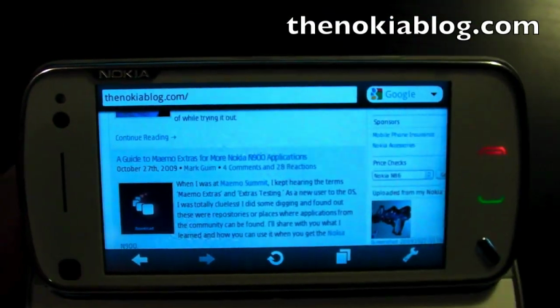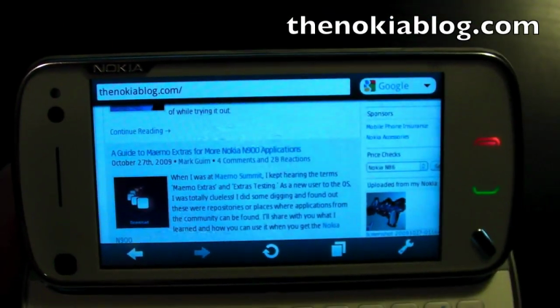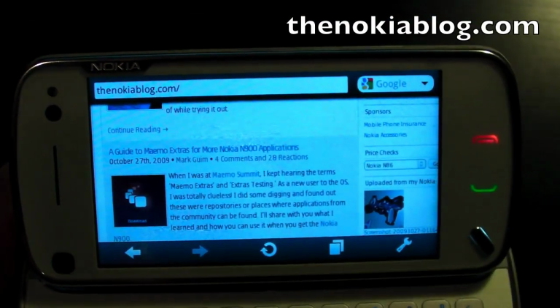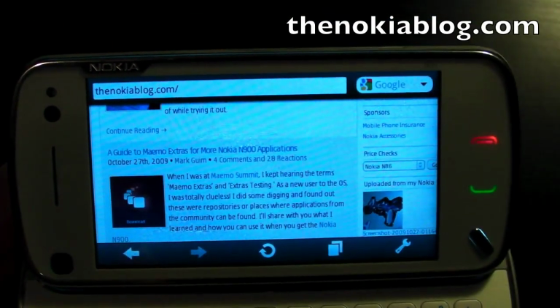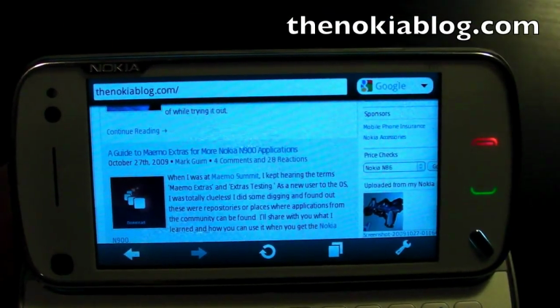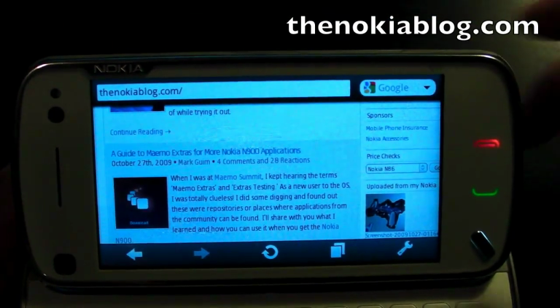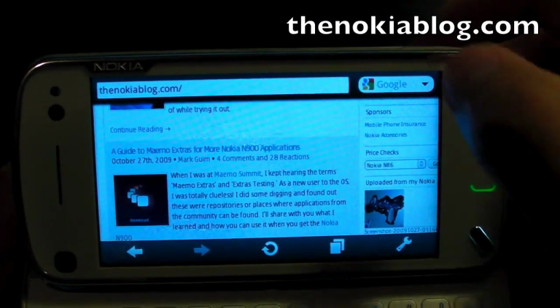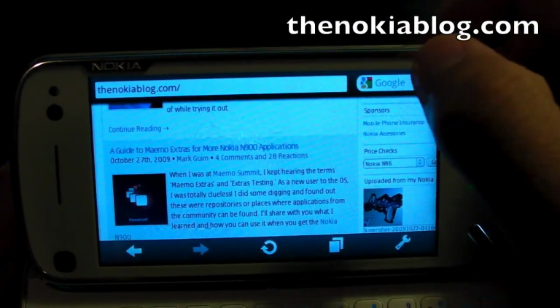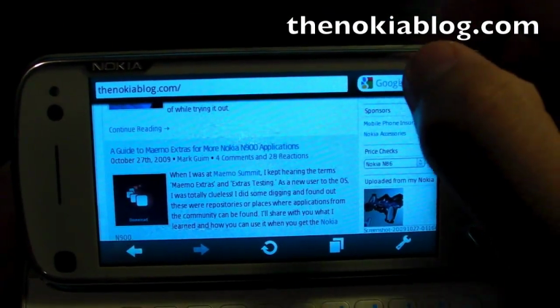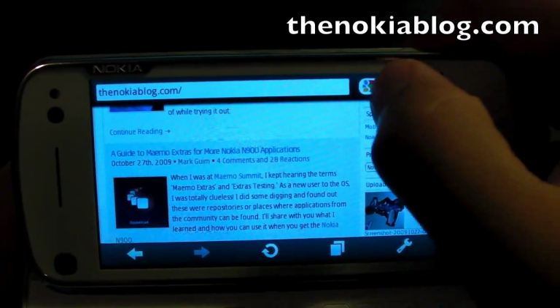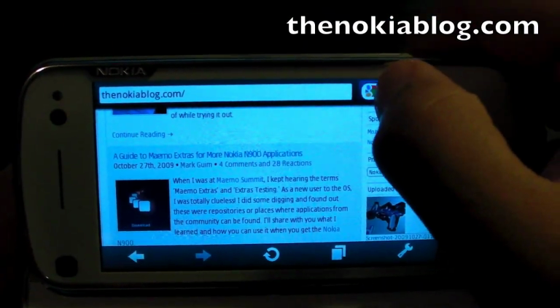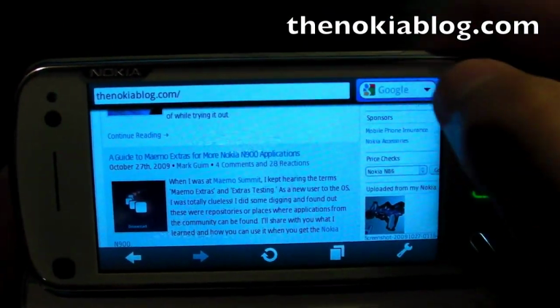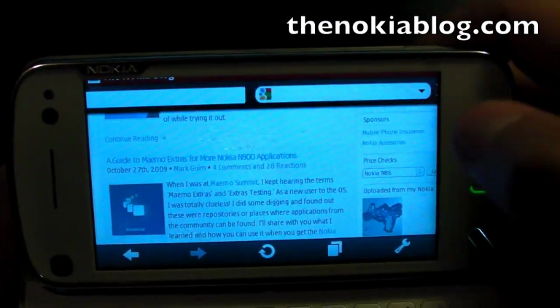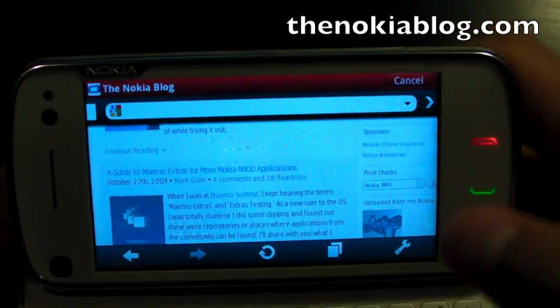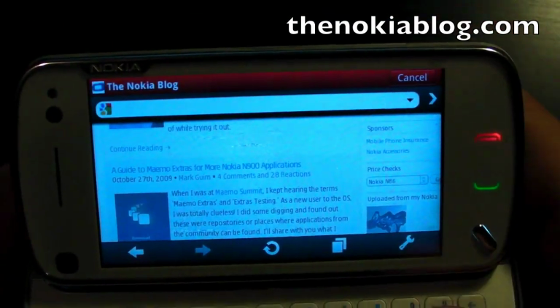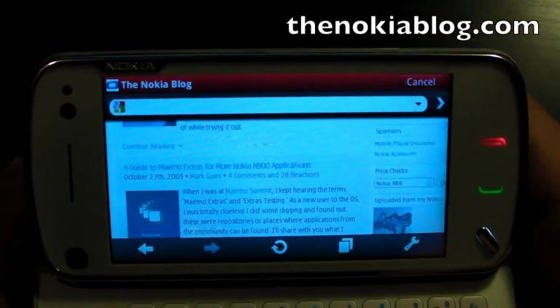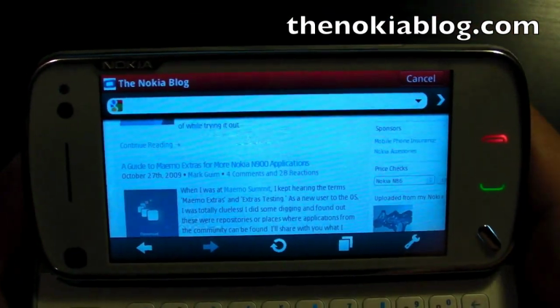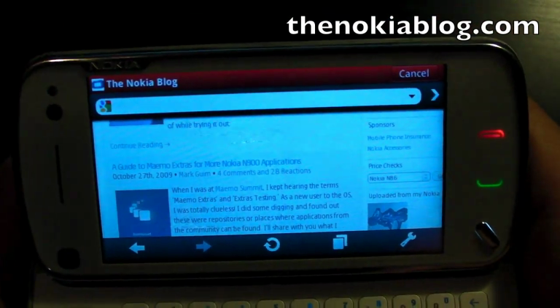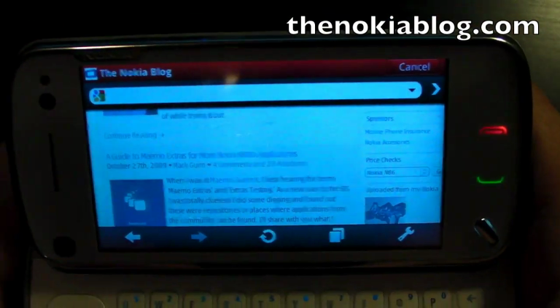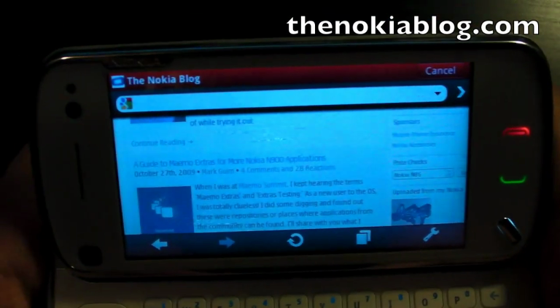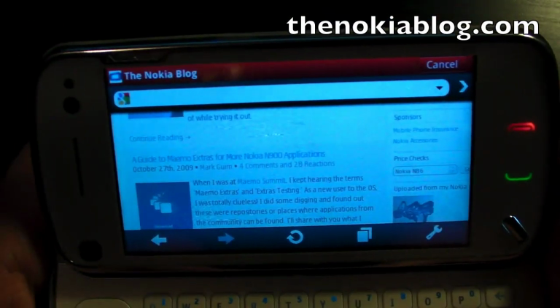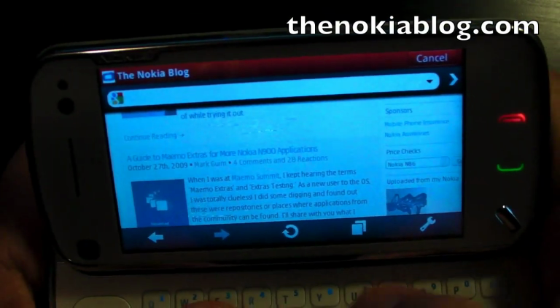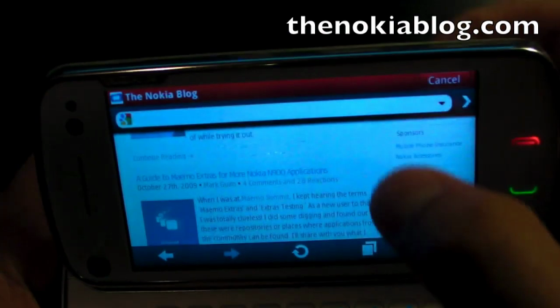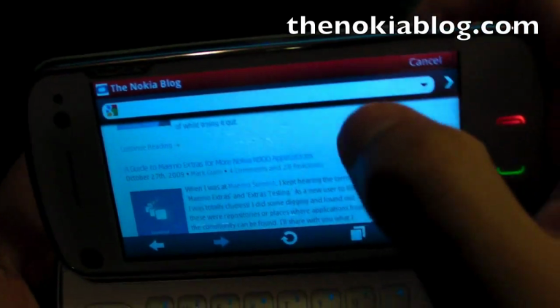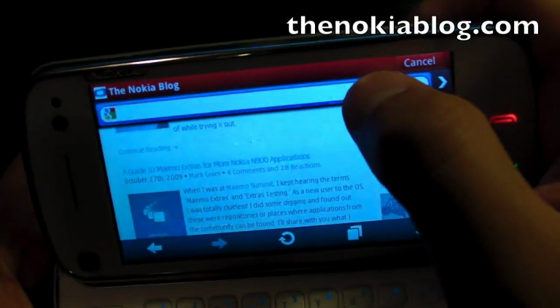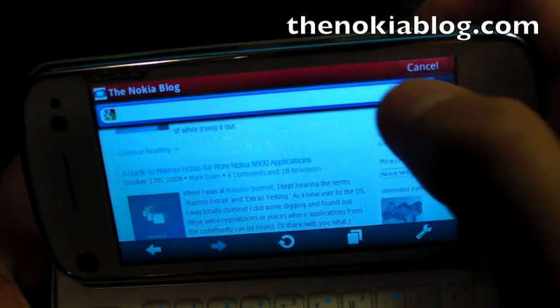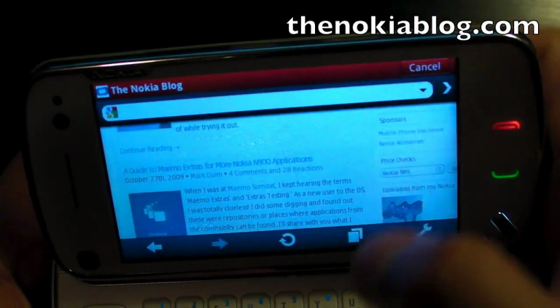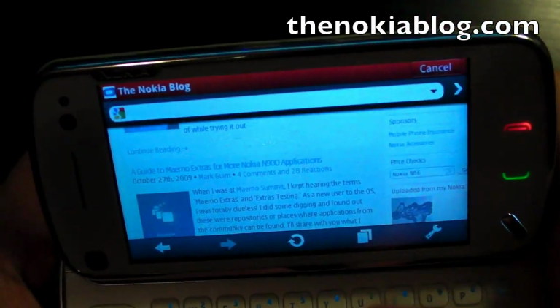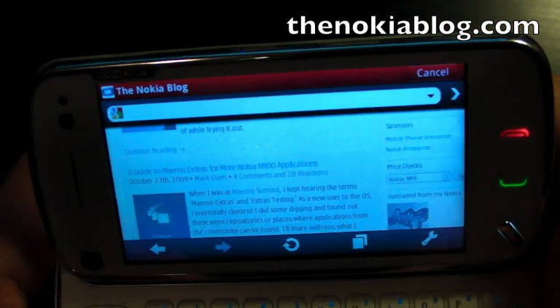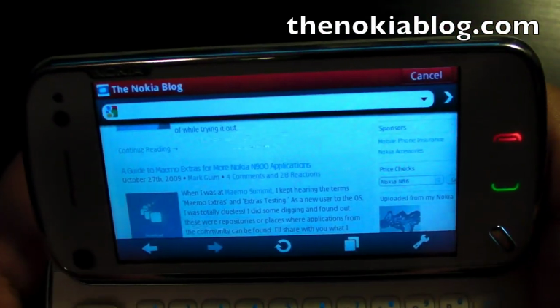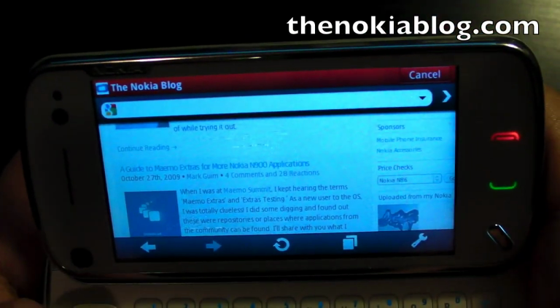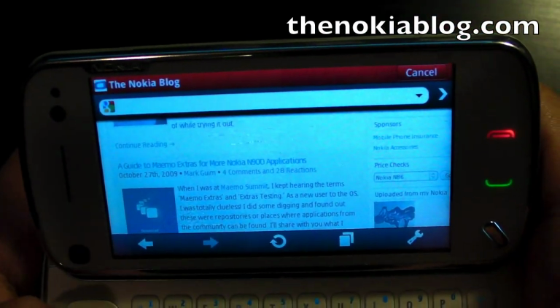On top, you could change the address or search something online. So here let's search movie tickets.